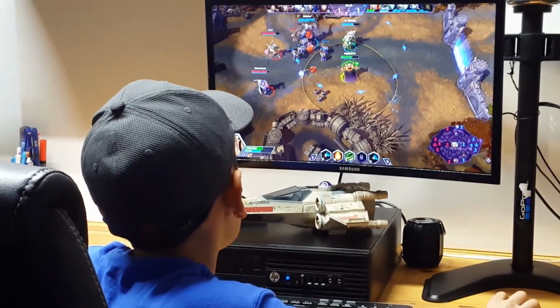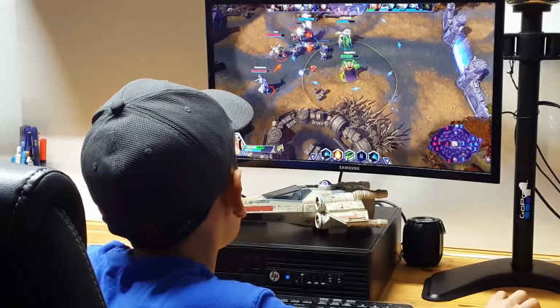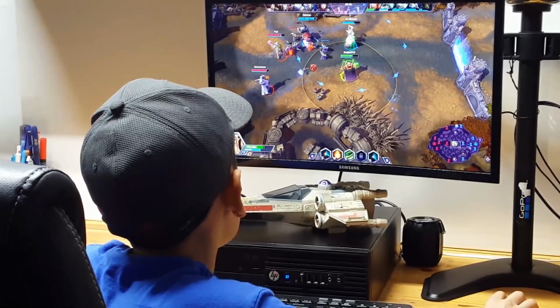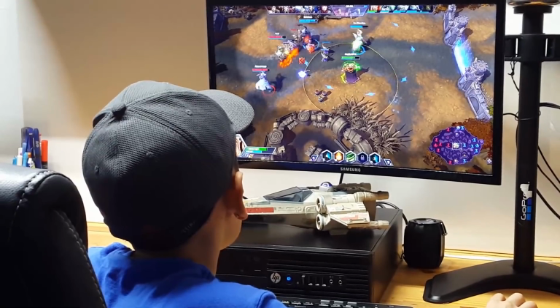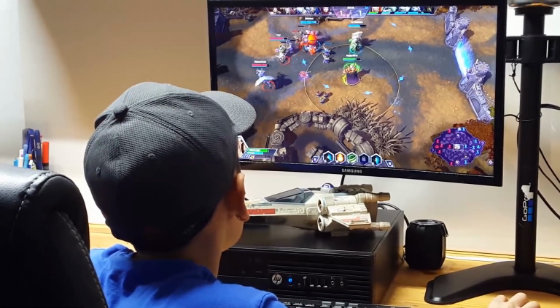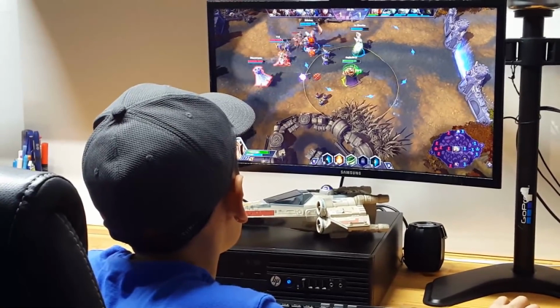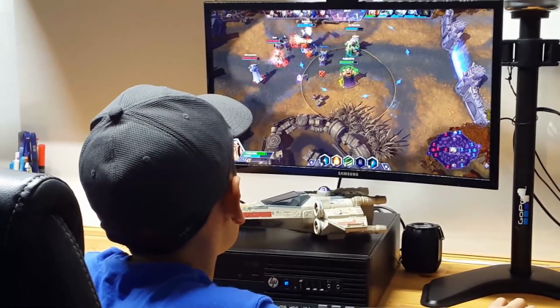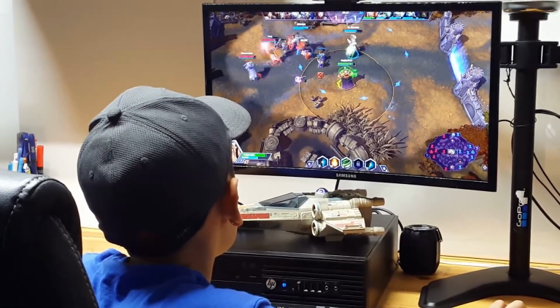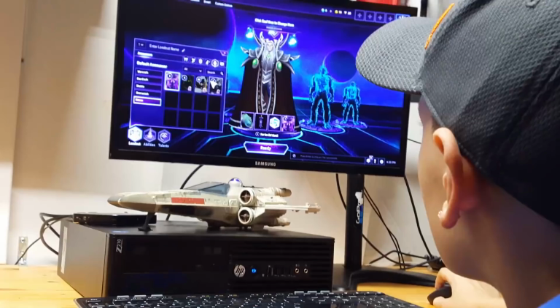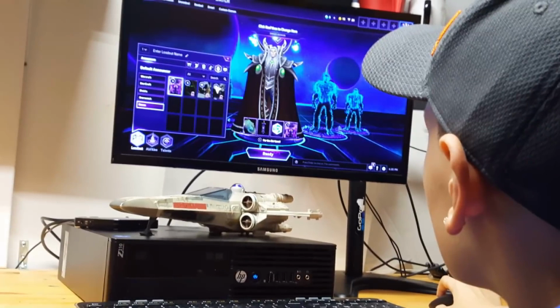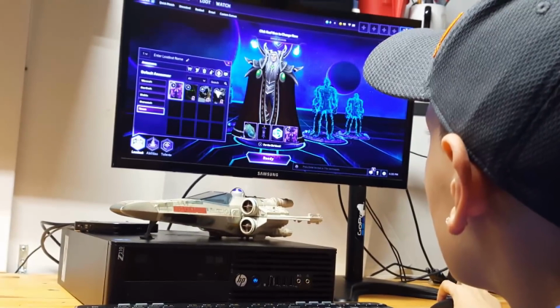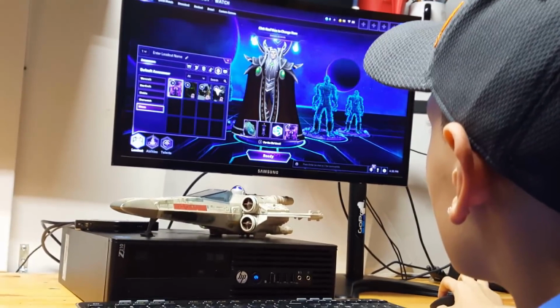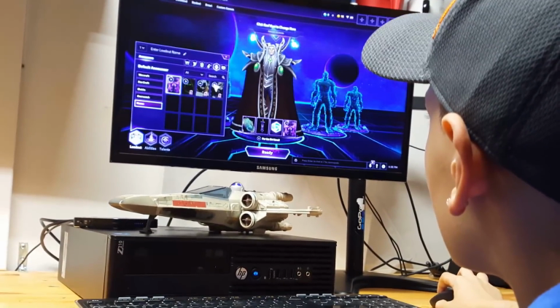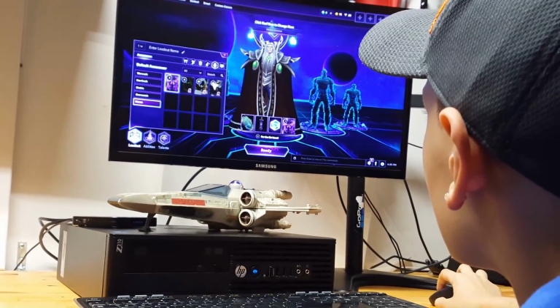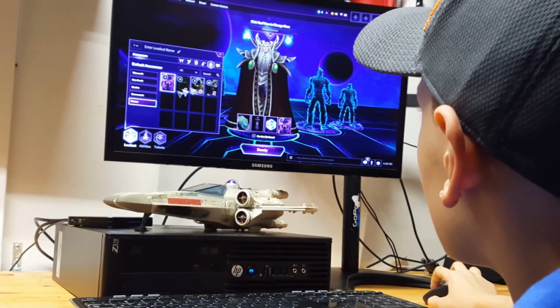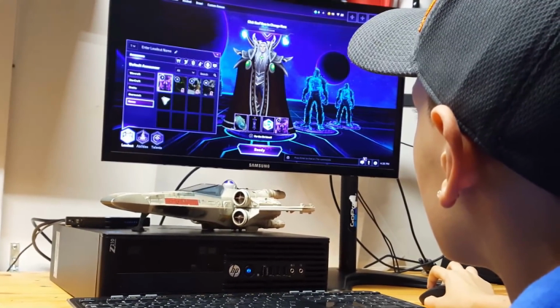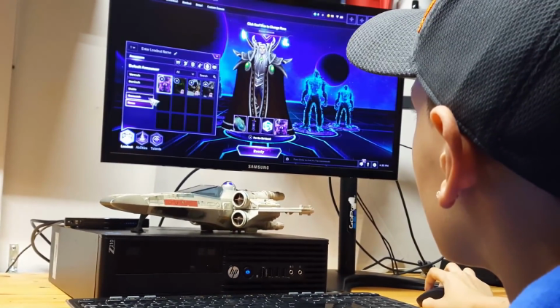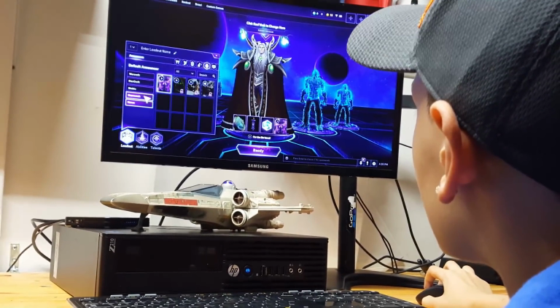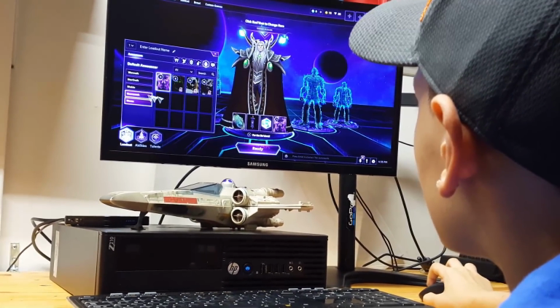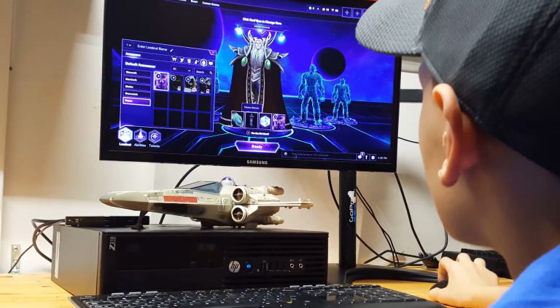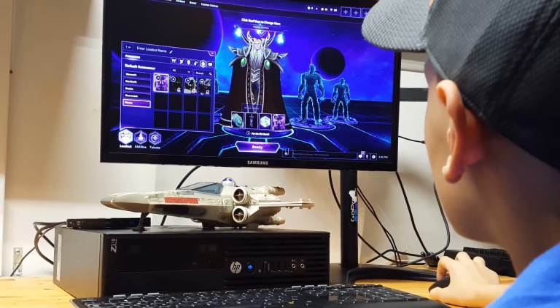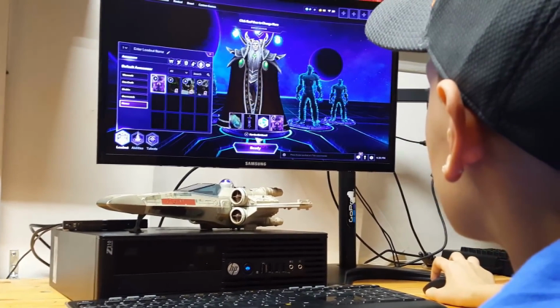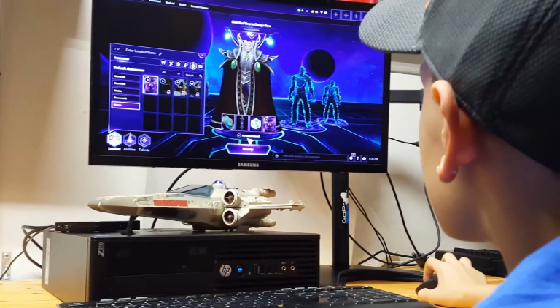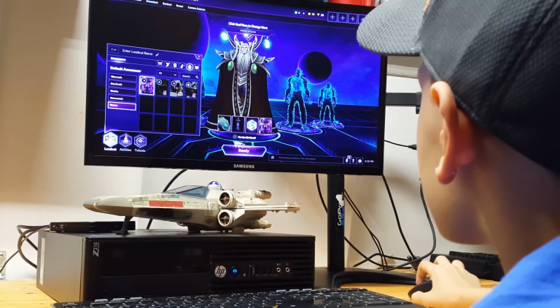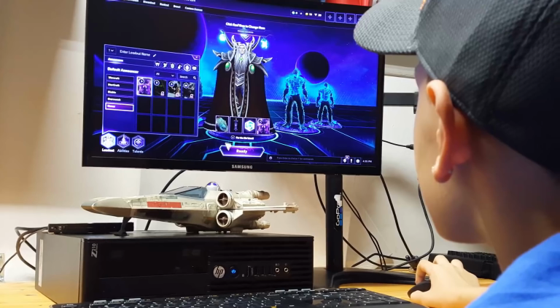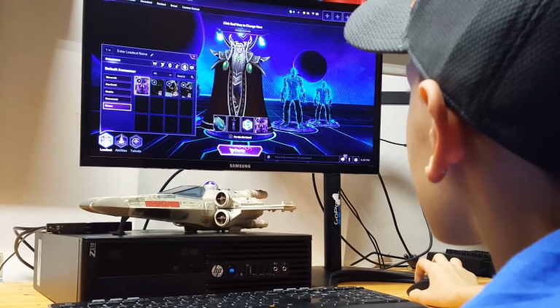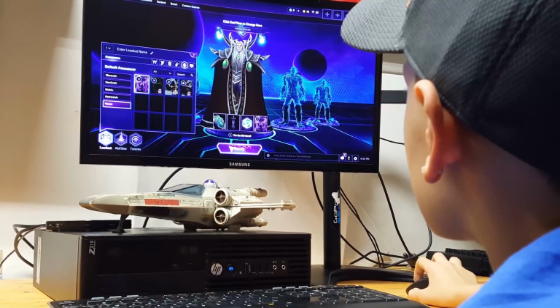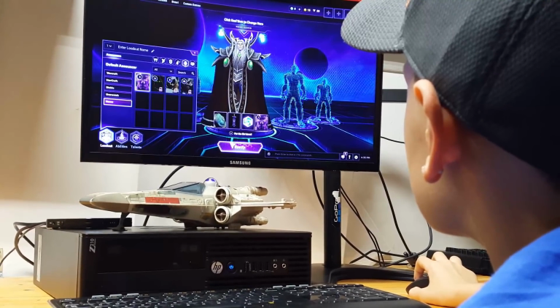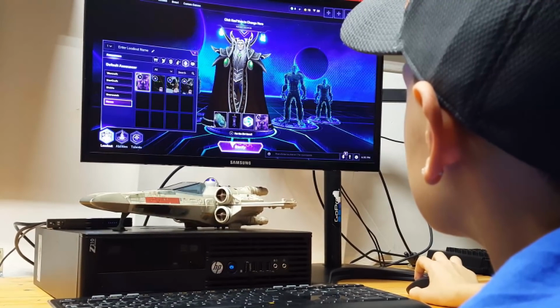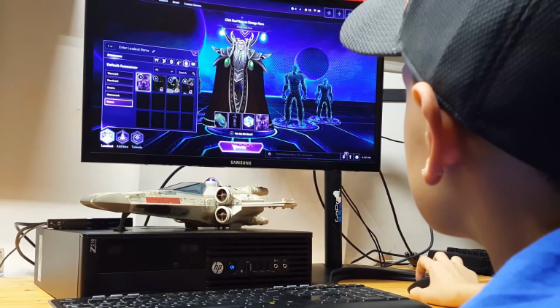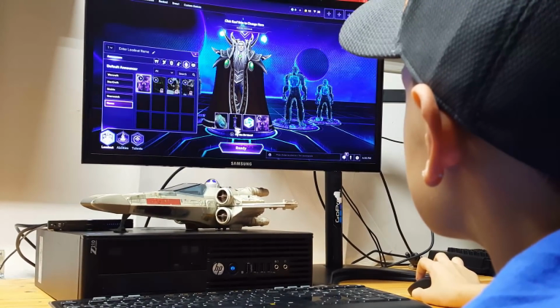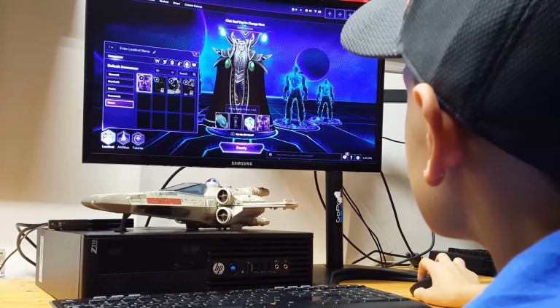So for now, so long friends. Battle stations — prepare yourself for battle, heroes.